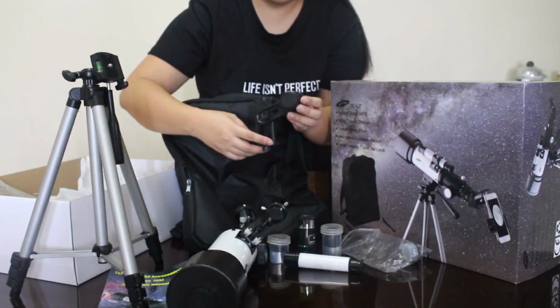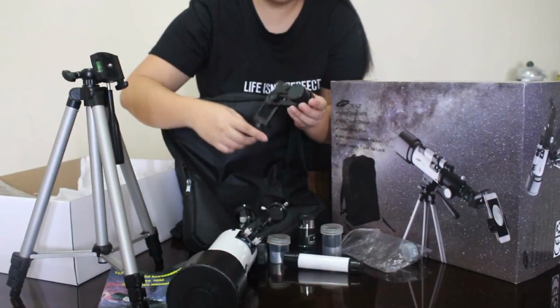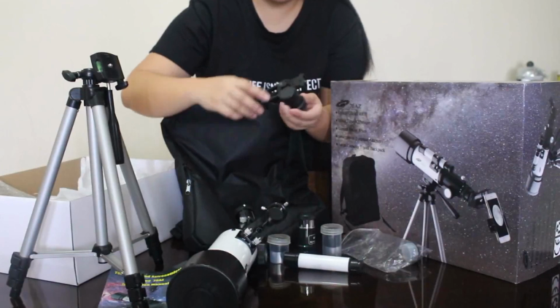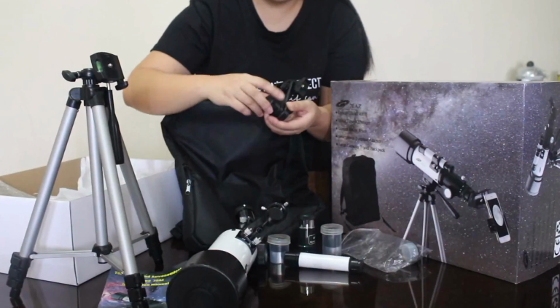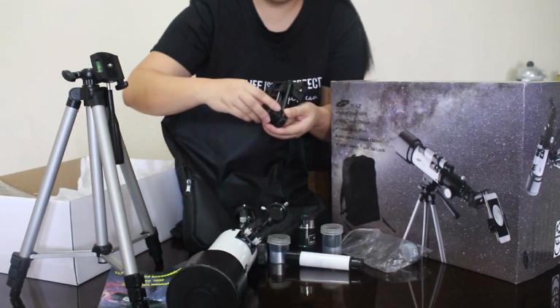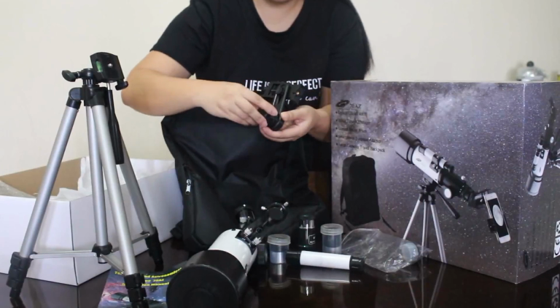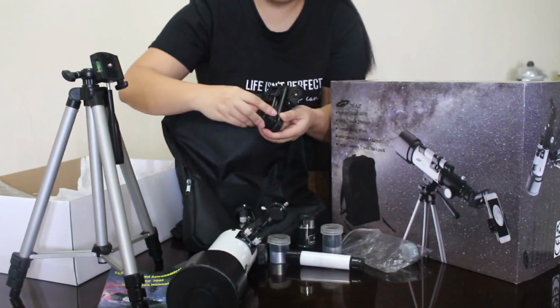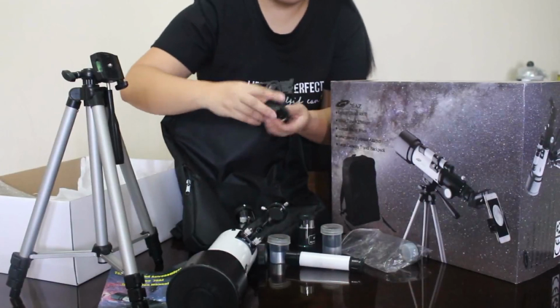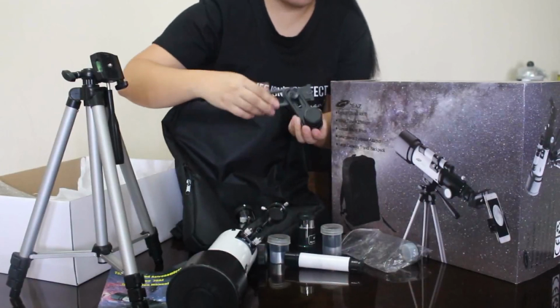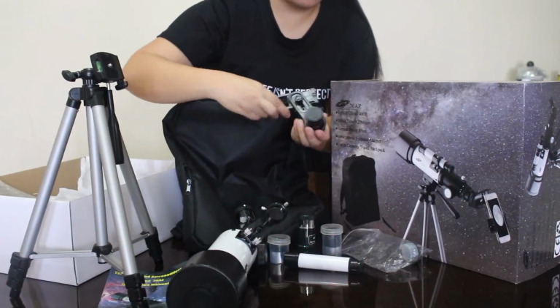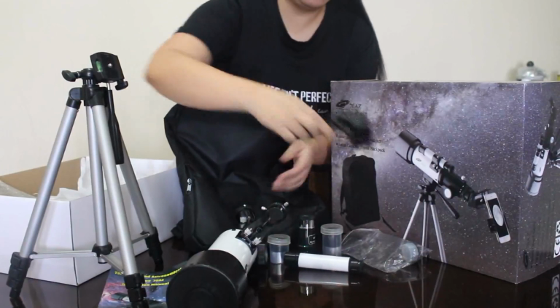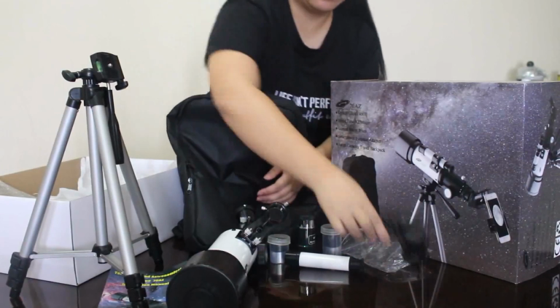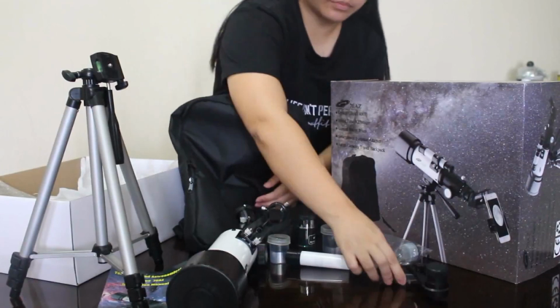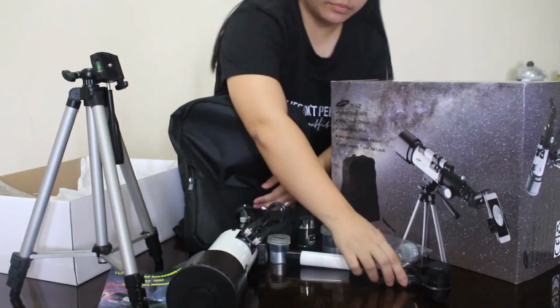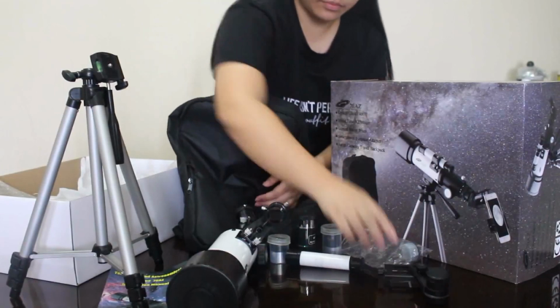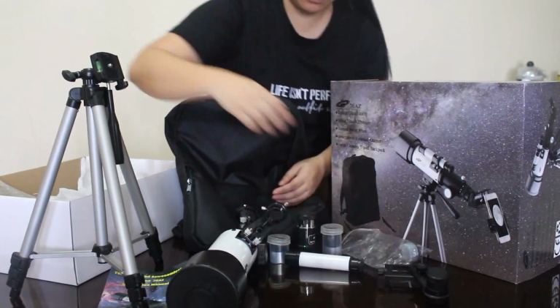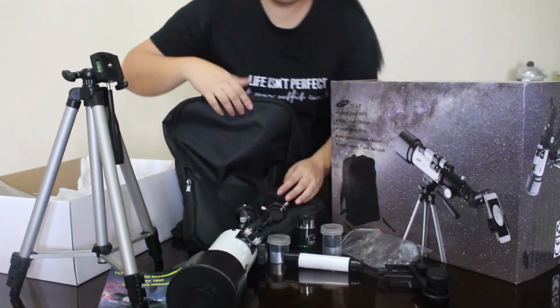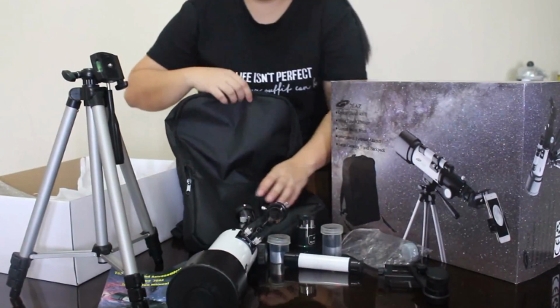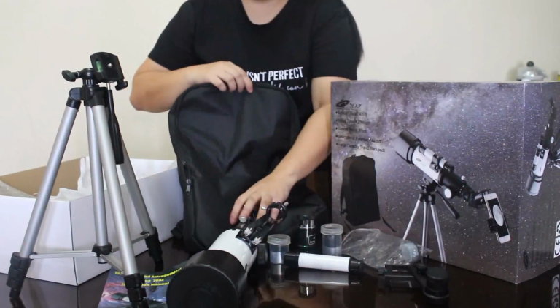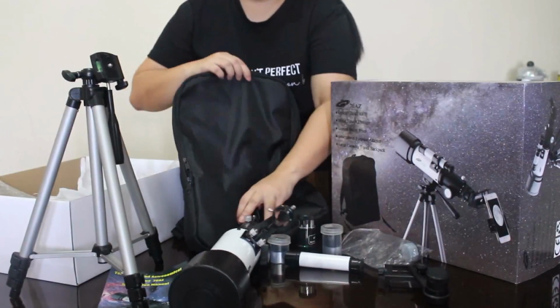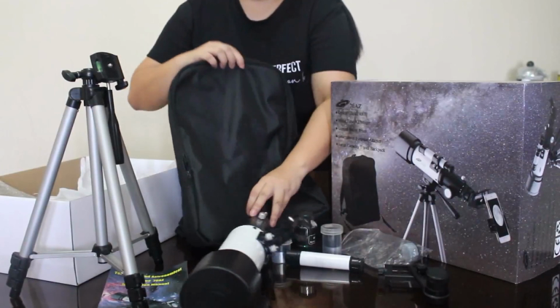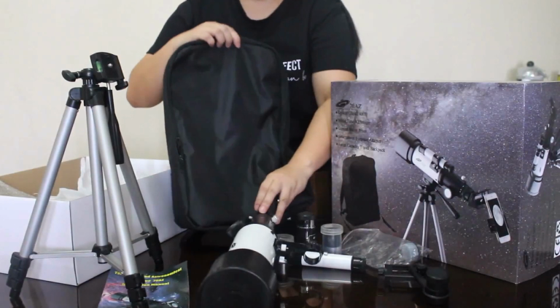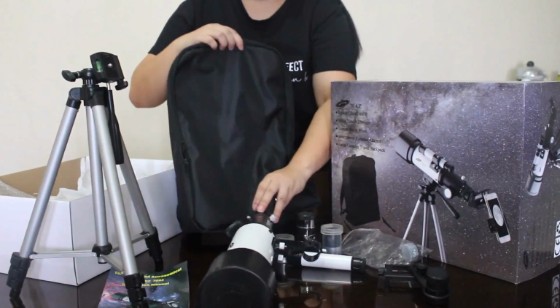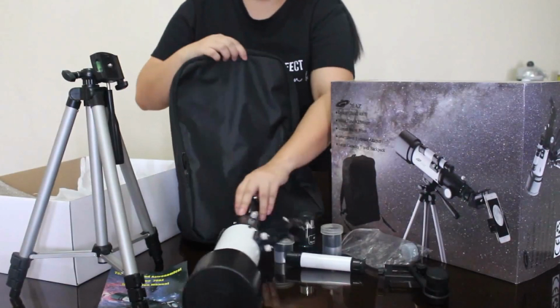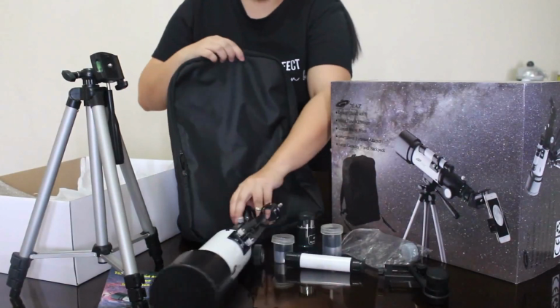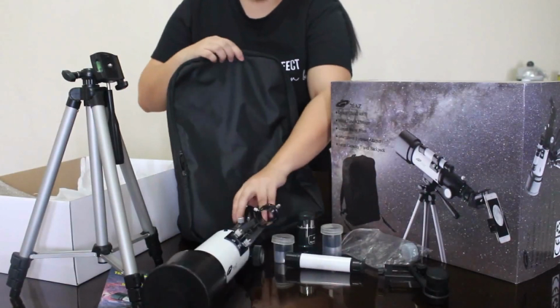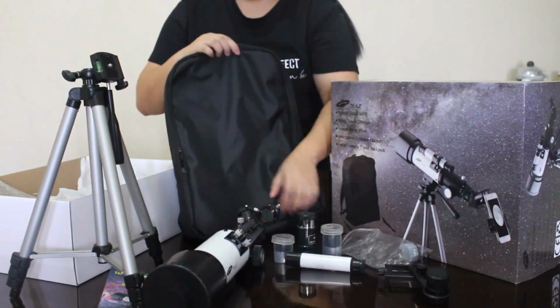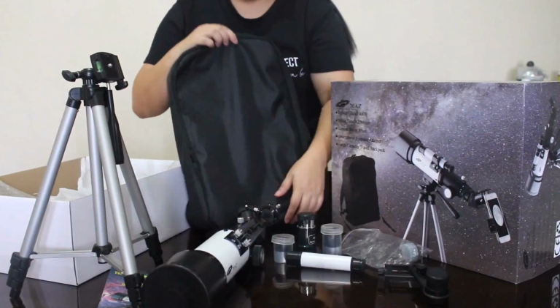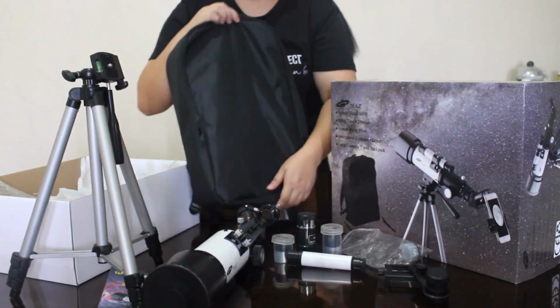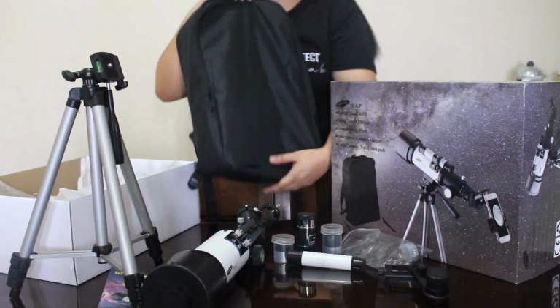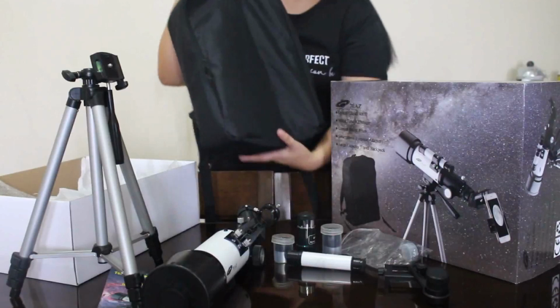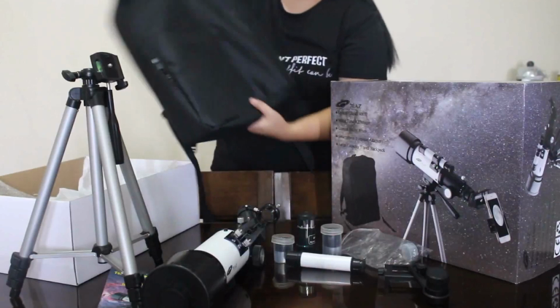For the tripod, you can find a better tripod that is more sturdy than this one.